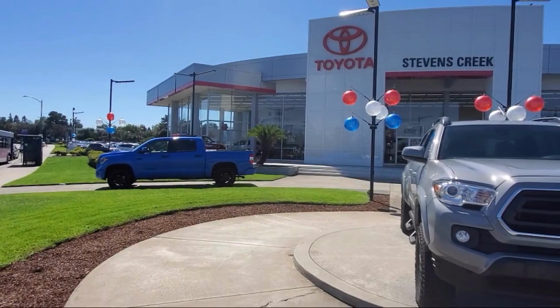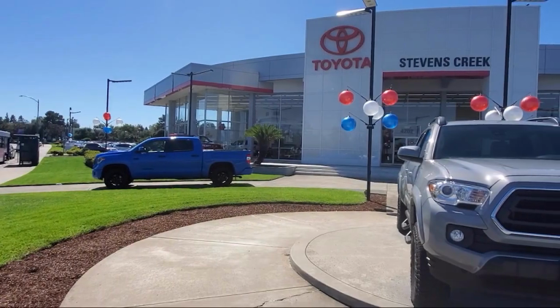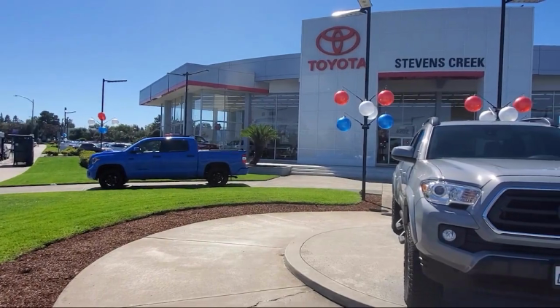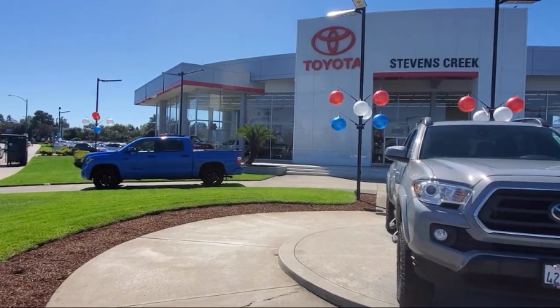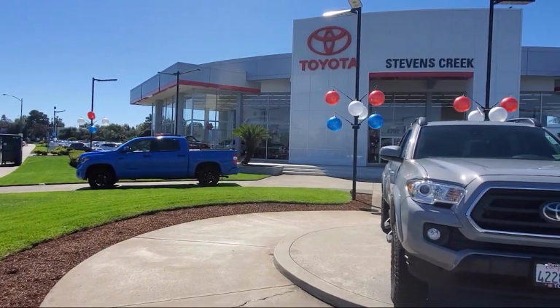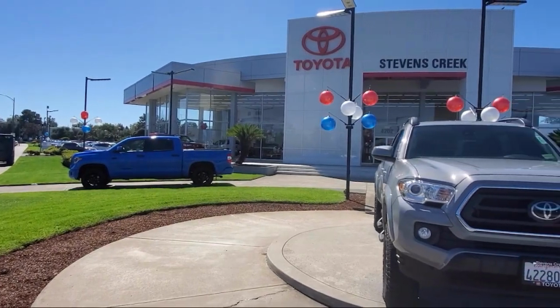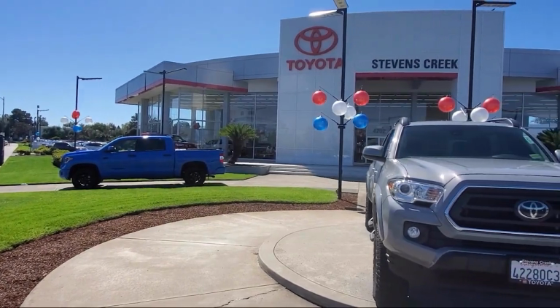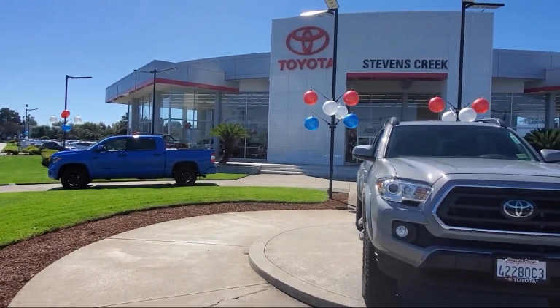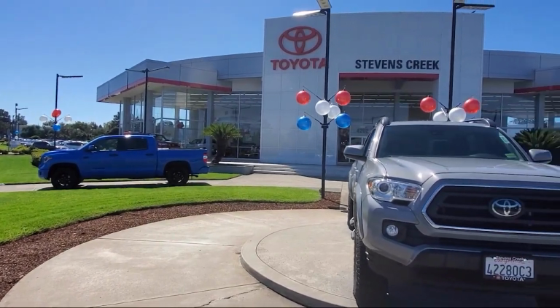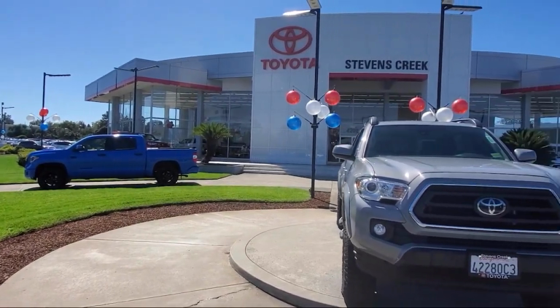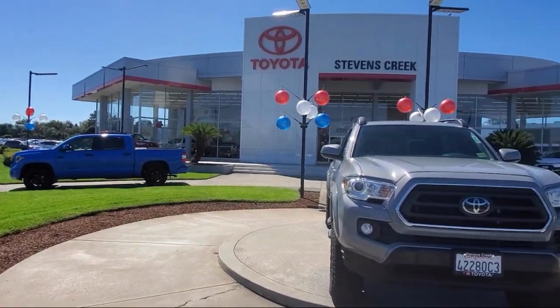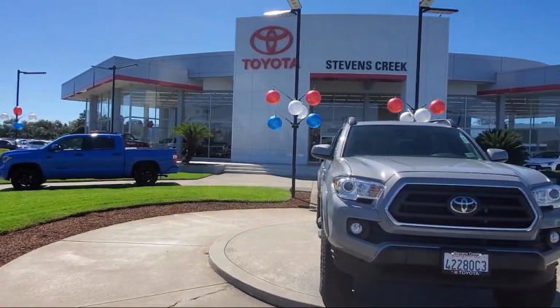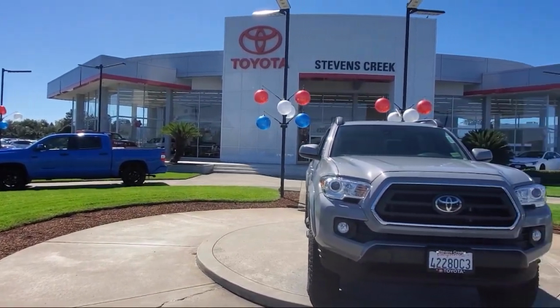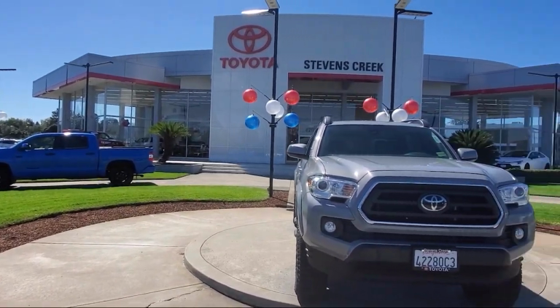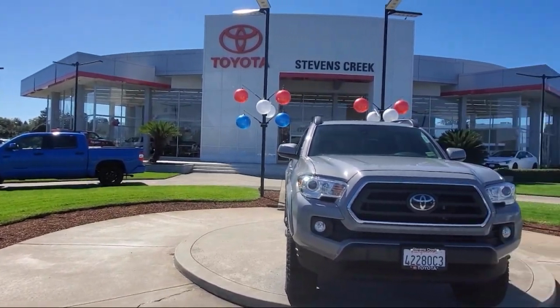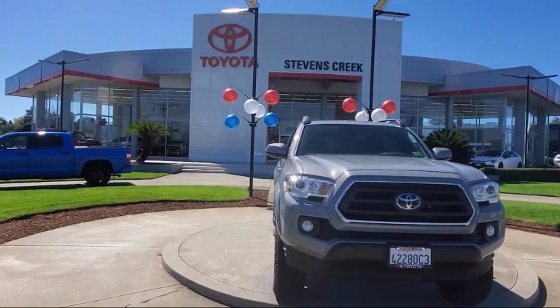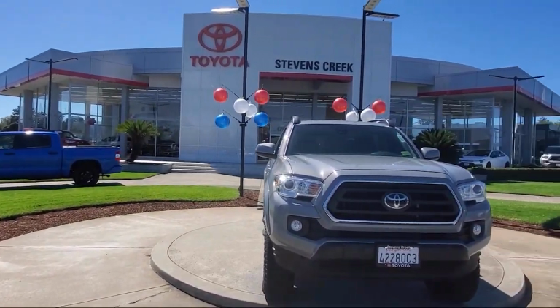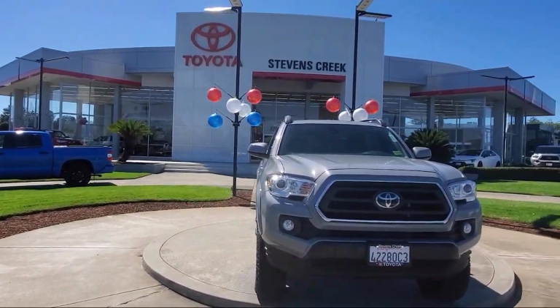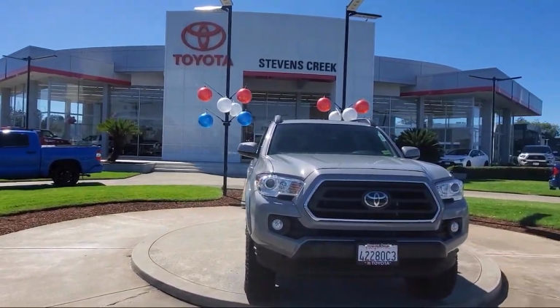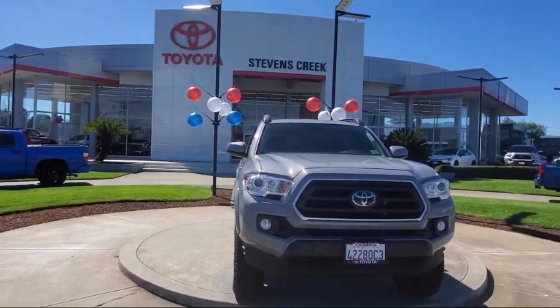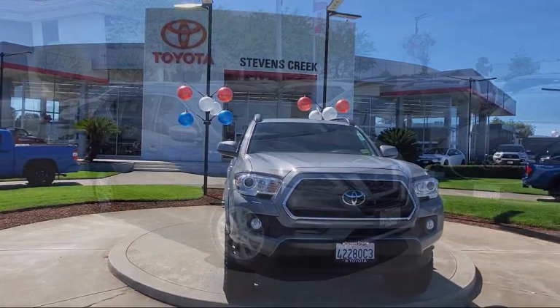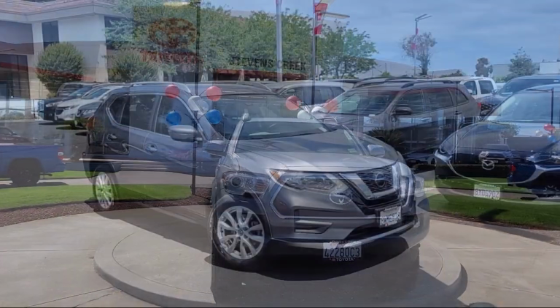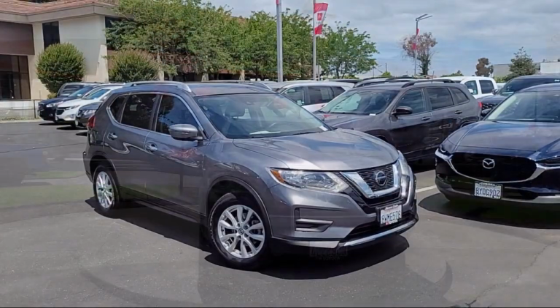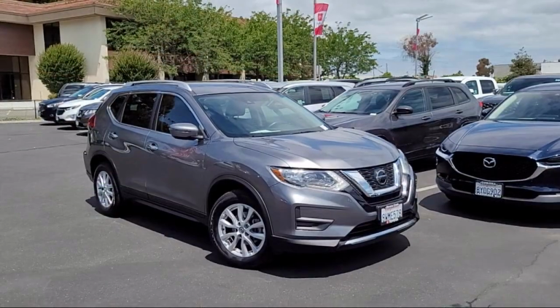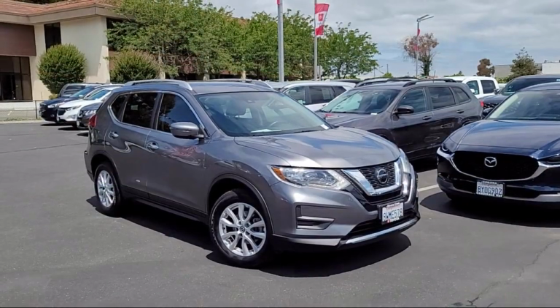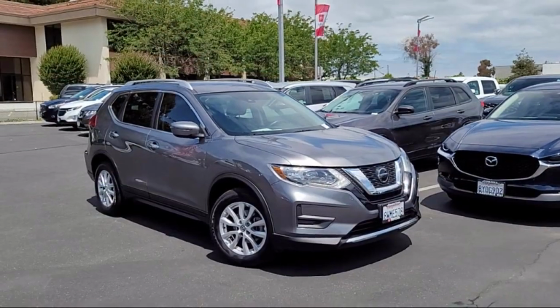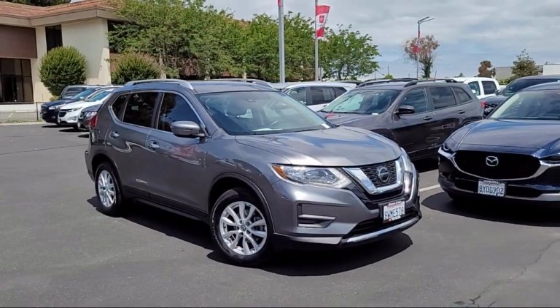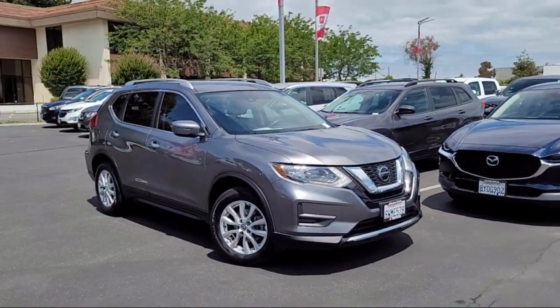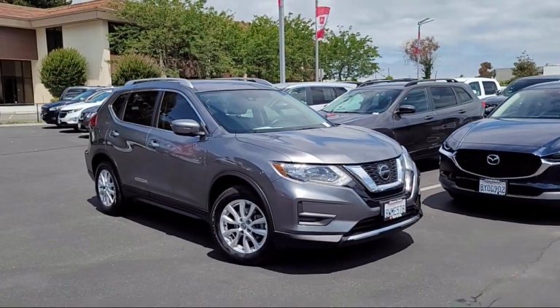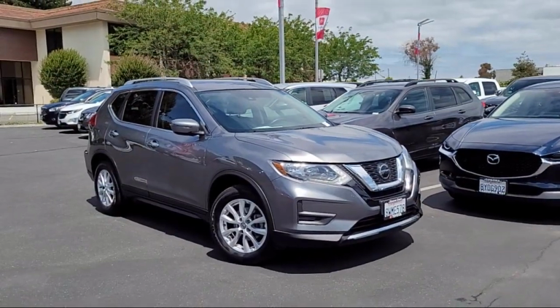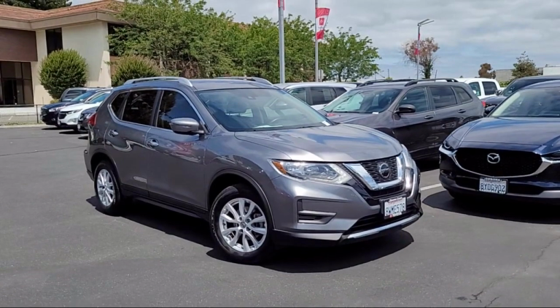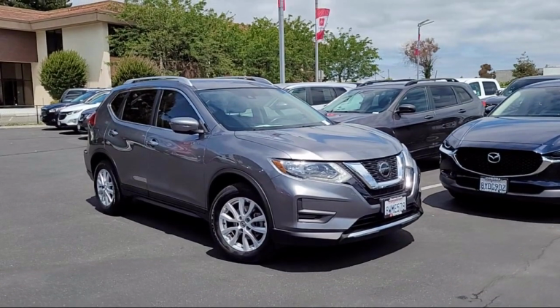Welcome to Stevens Creek Toyota. Here's a look at another one of our great vehicles for sale.